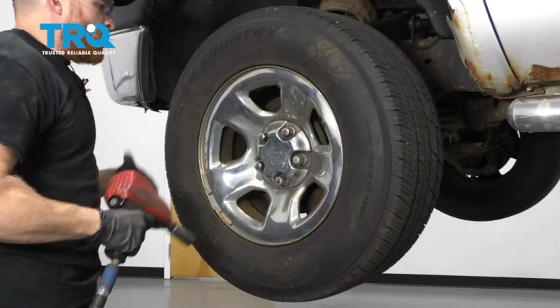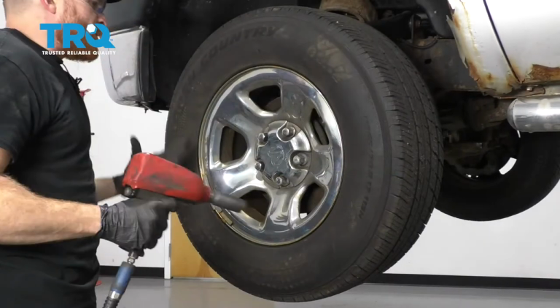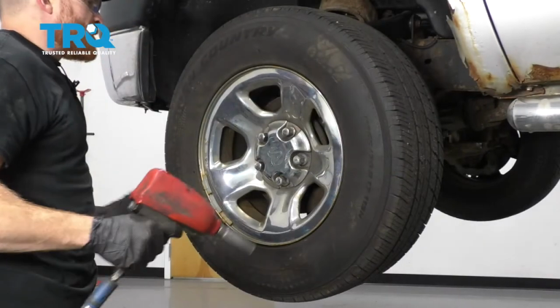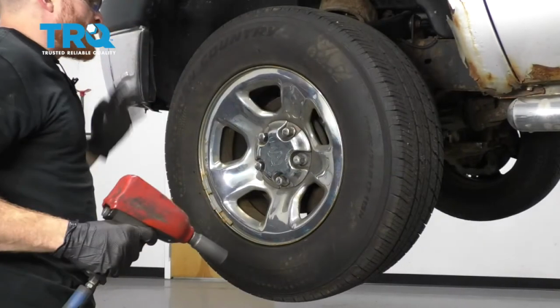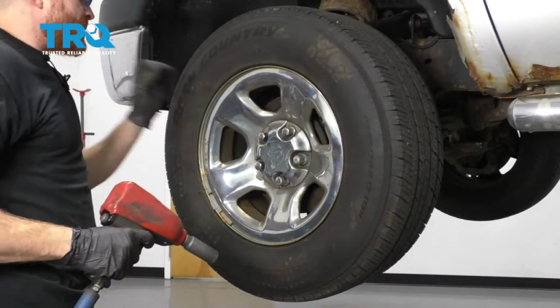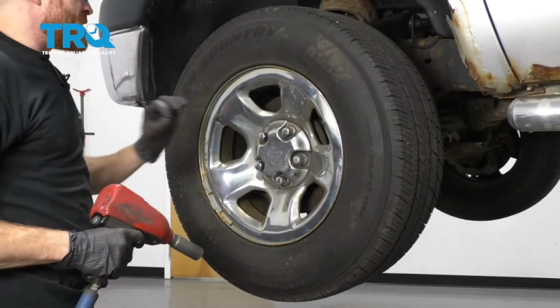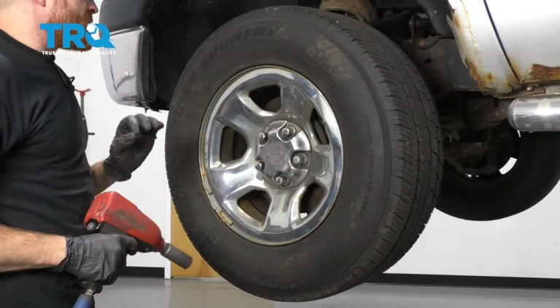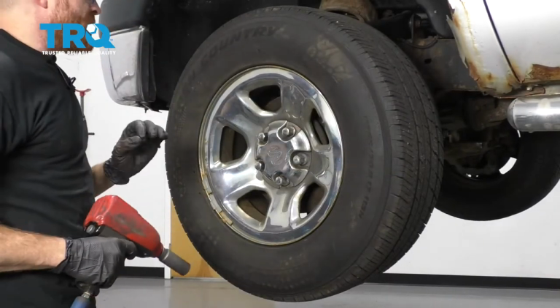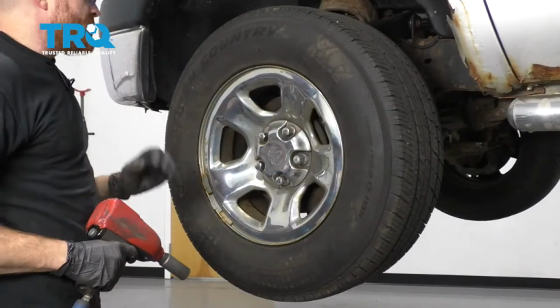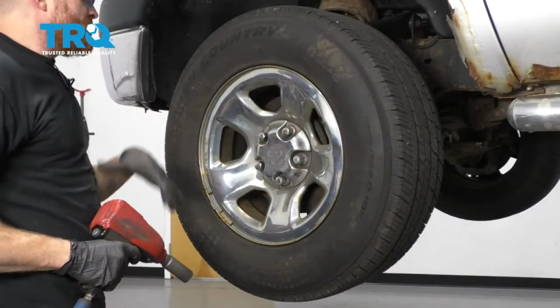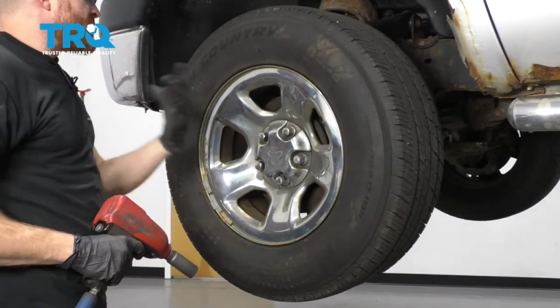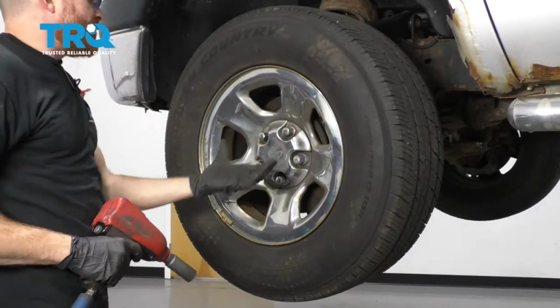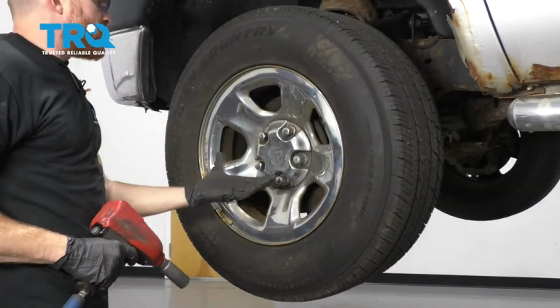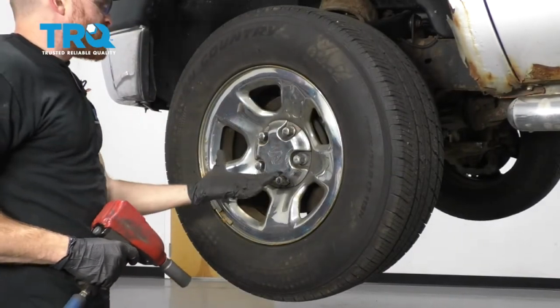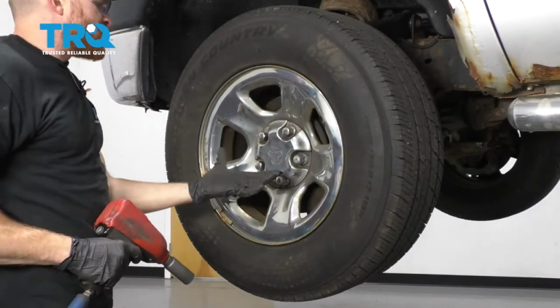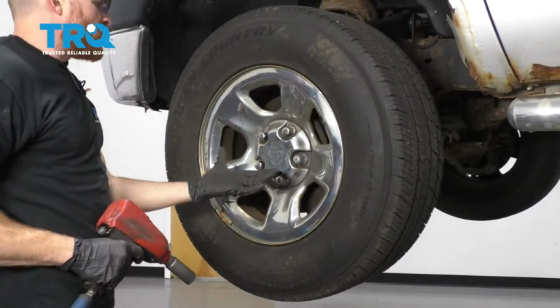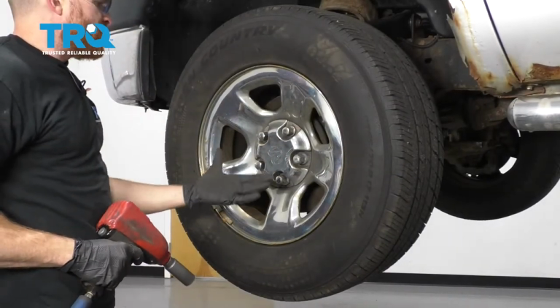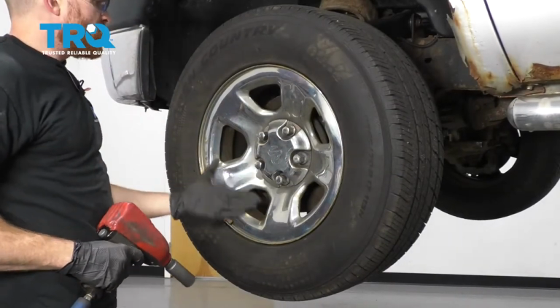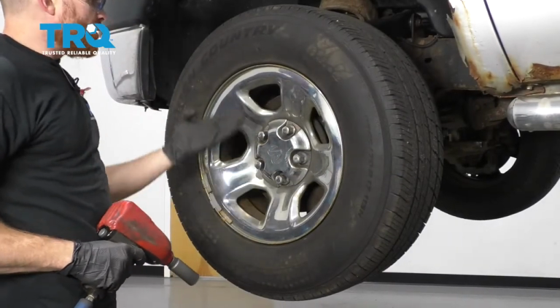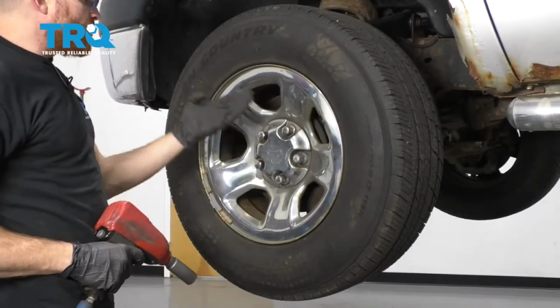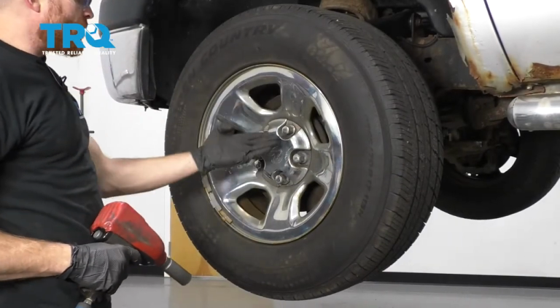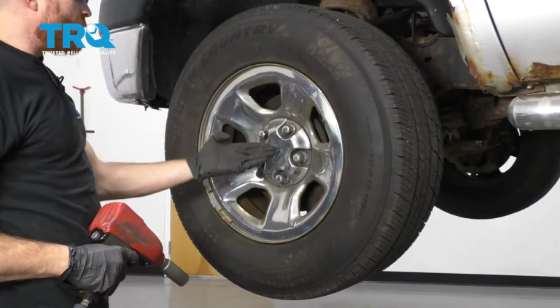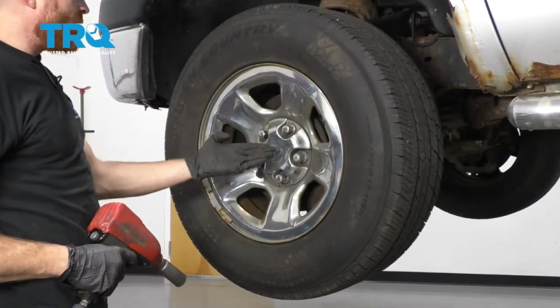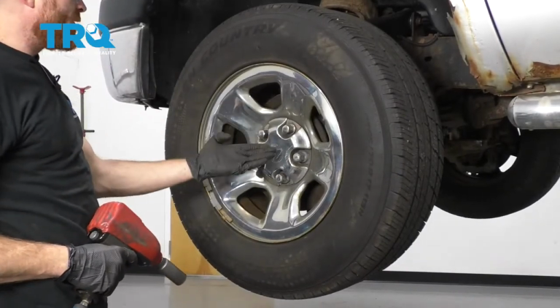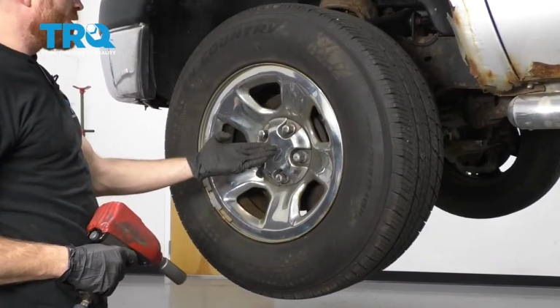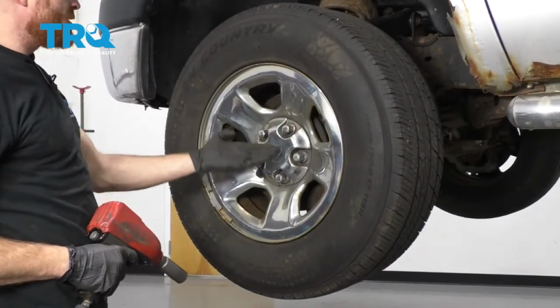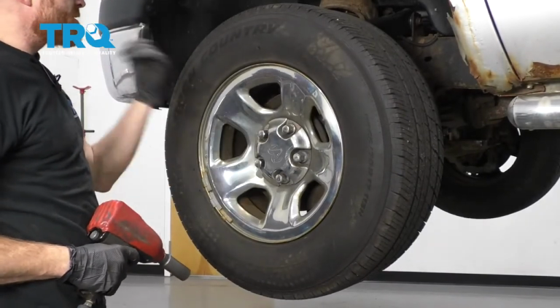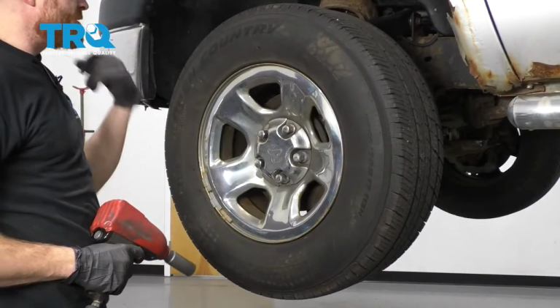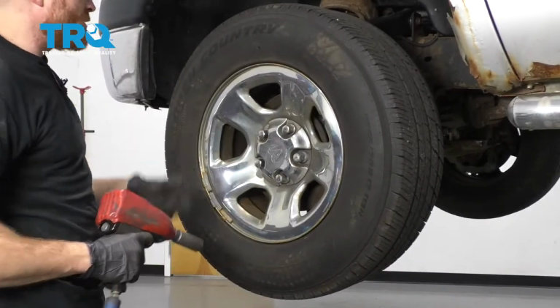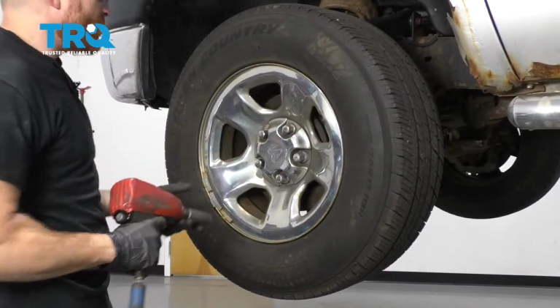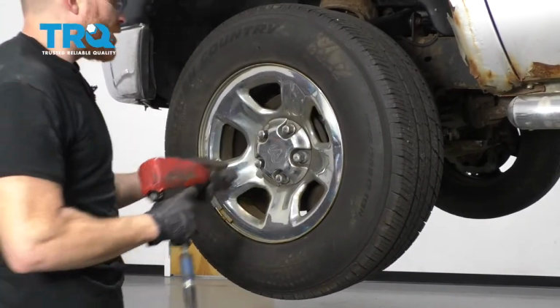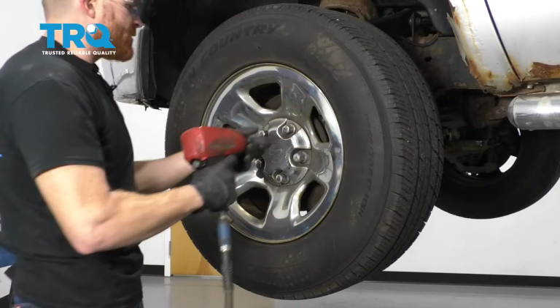Okay, friends, one of the first things we need to do is safely raise and support the vehicle. We're going to remove all of our lug nuts and take the wheel off.